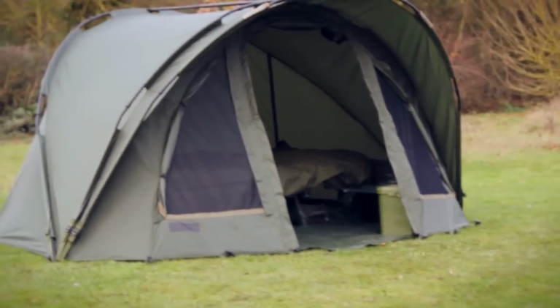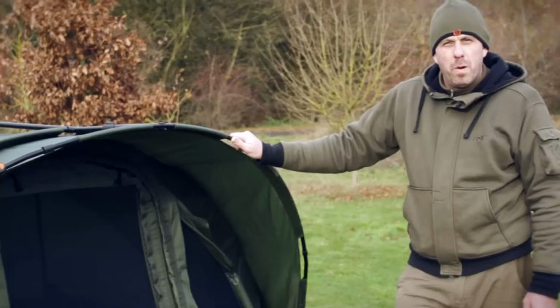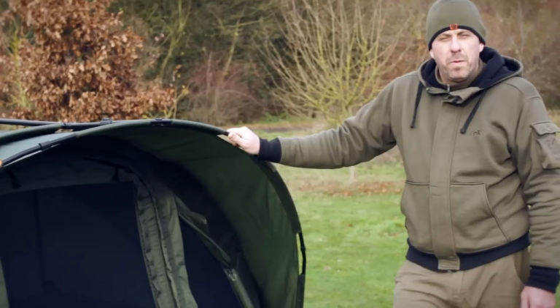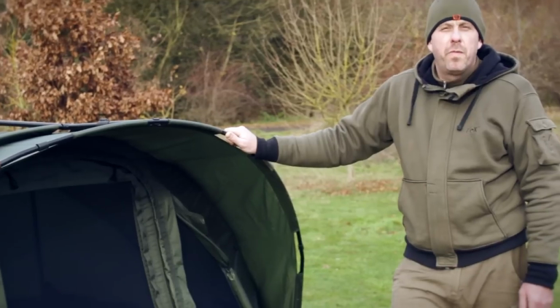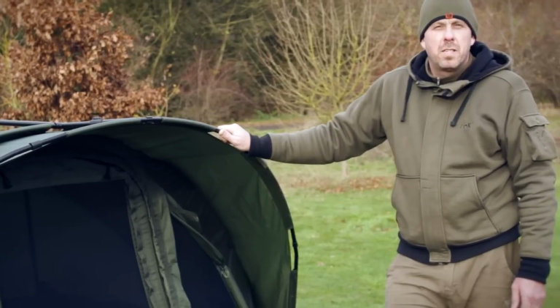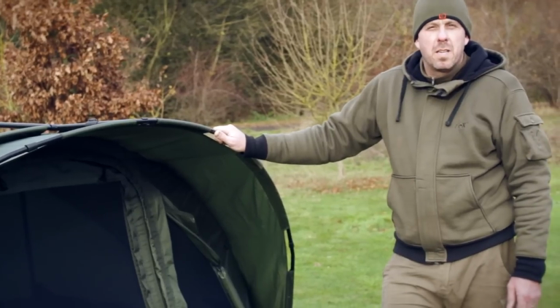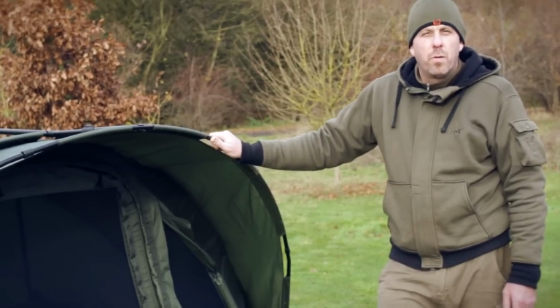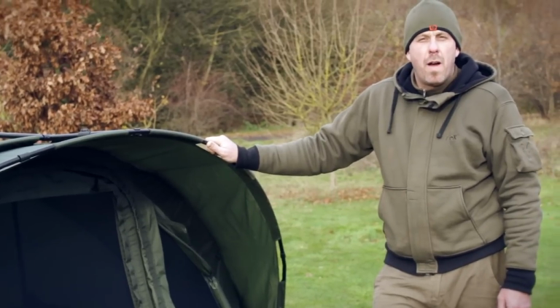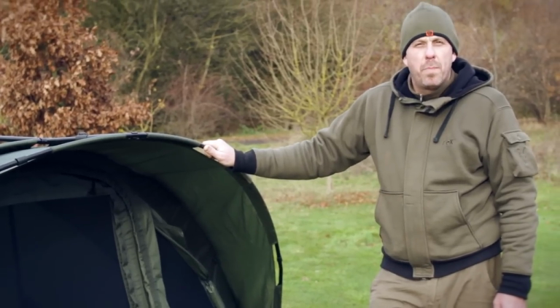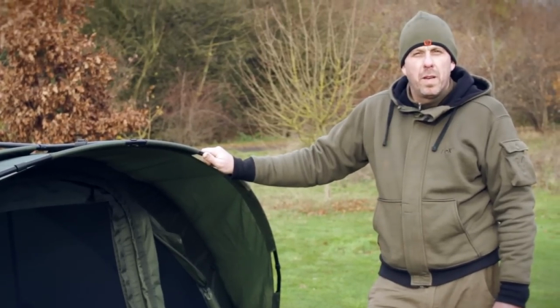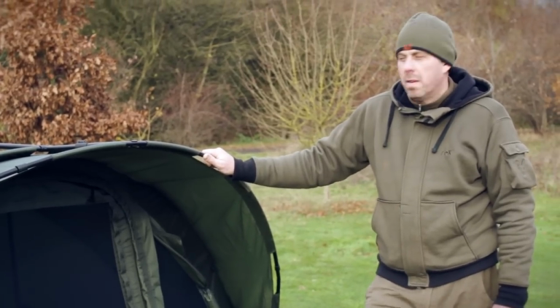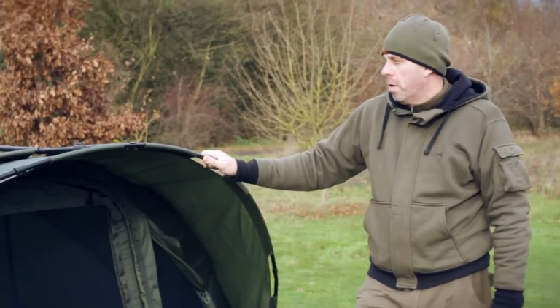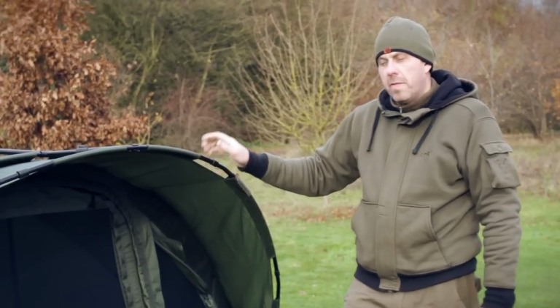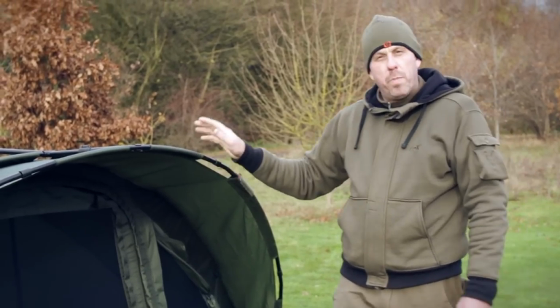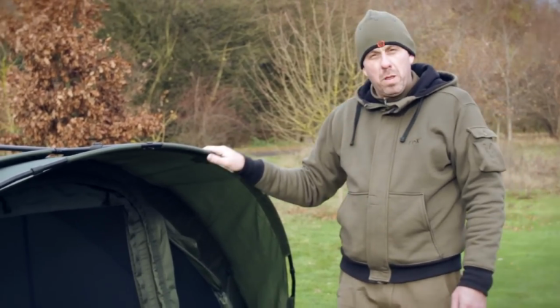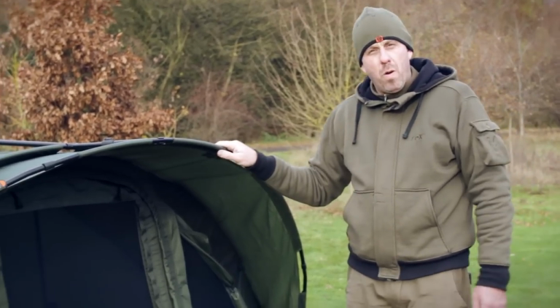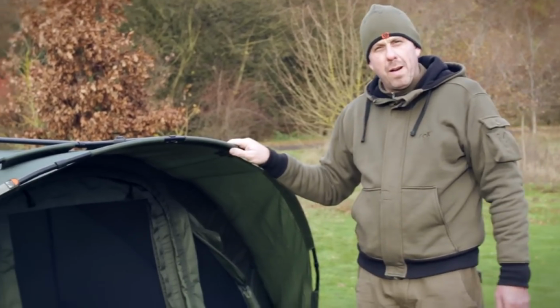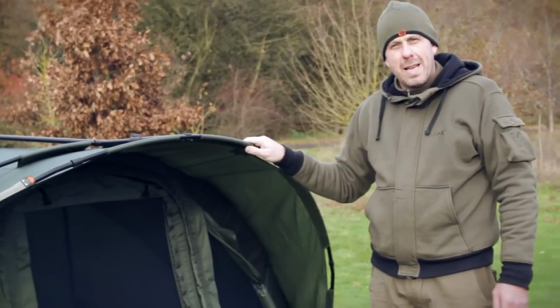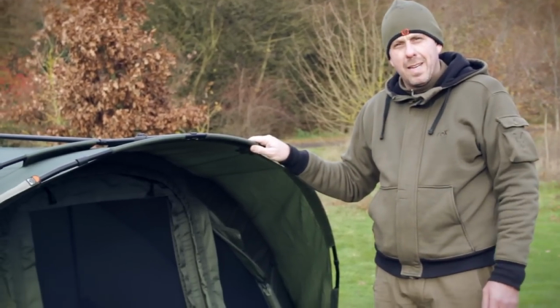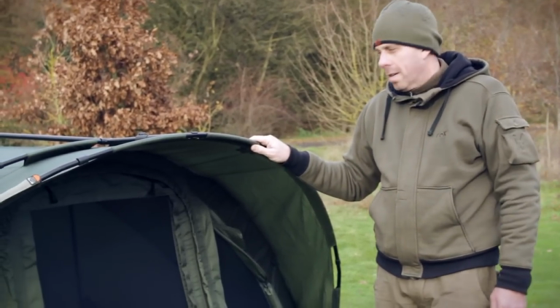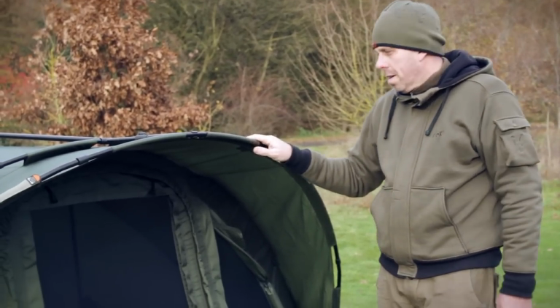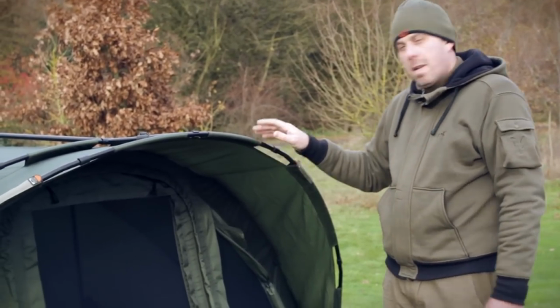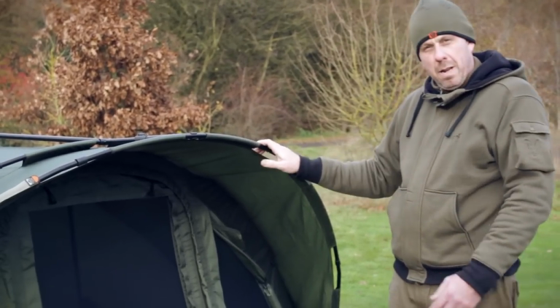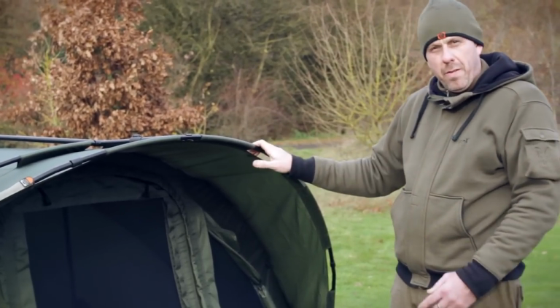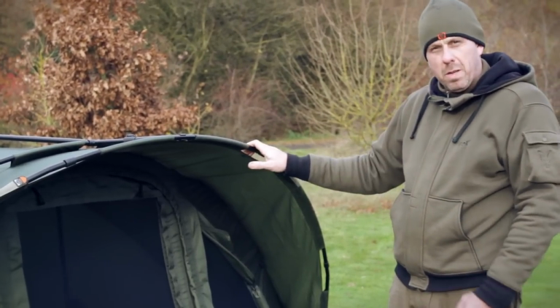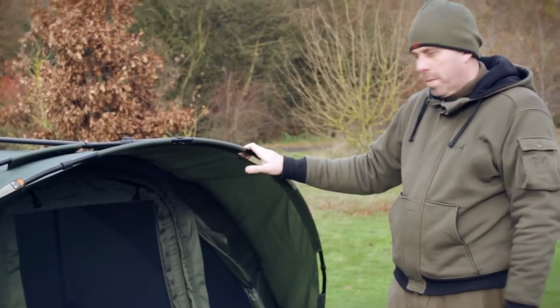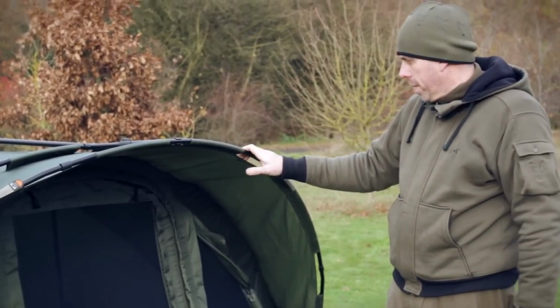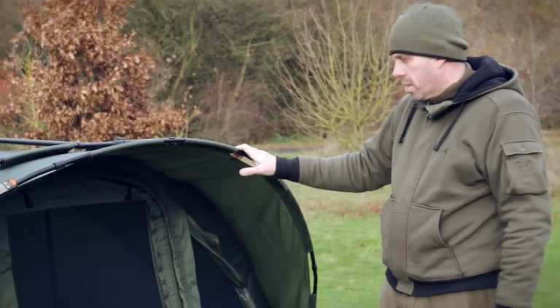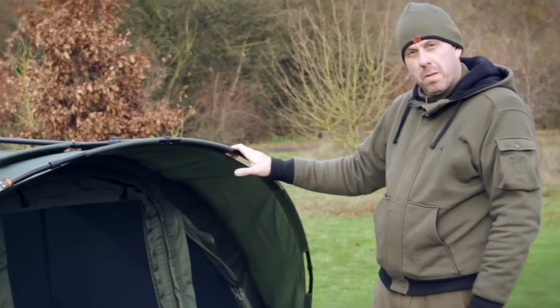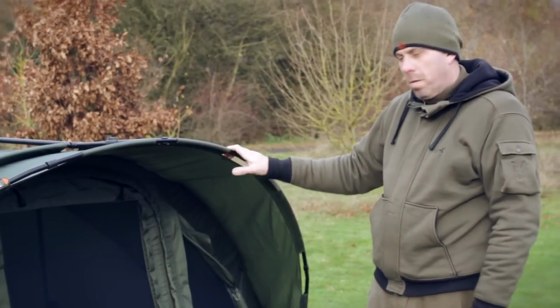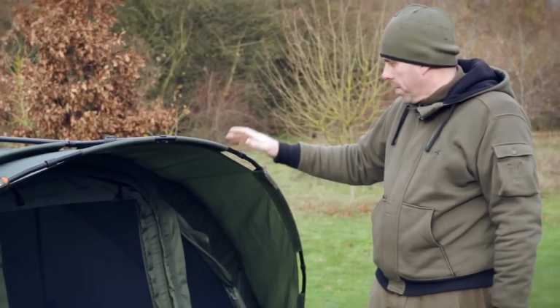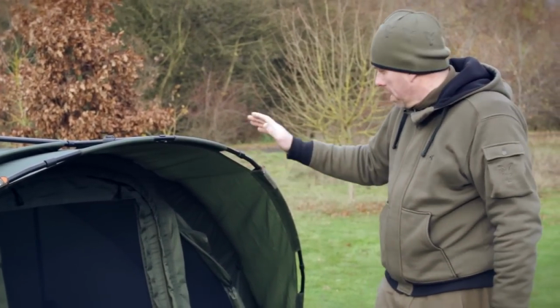Following on from the very successful Royale bivy, Fox have now brought you the Royale Classic. So let's have a look at some of the features on this little bivy.